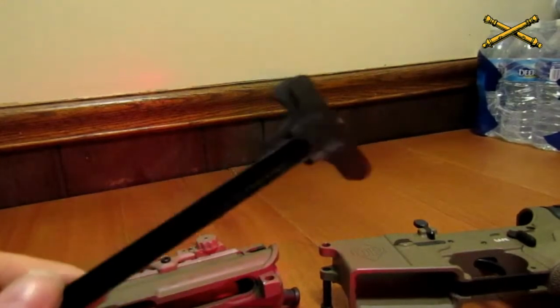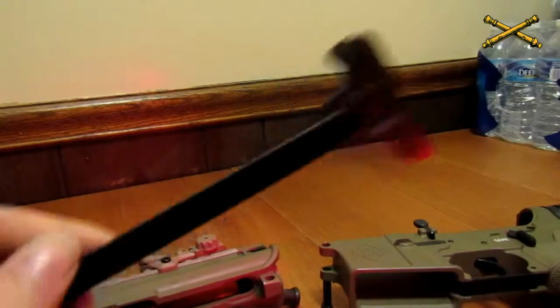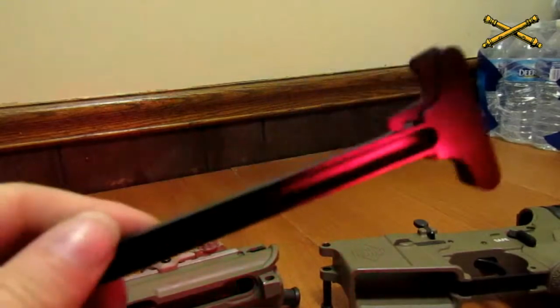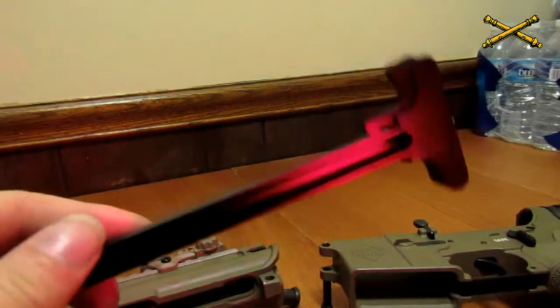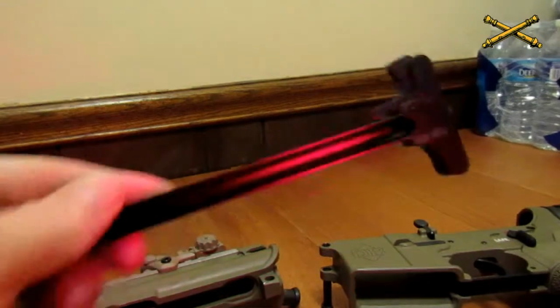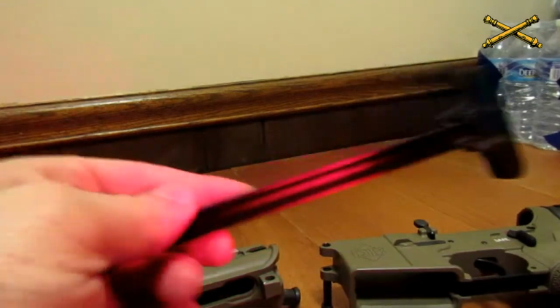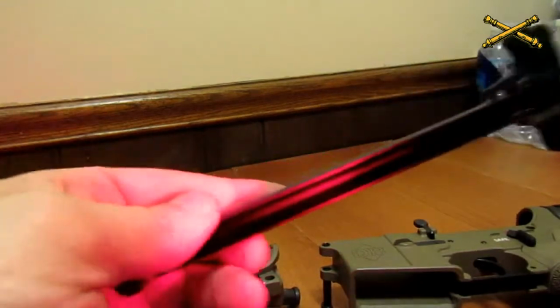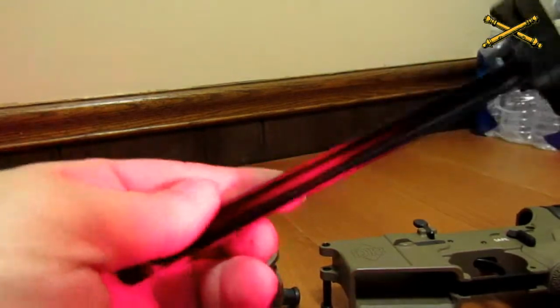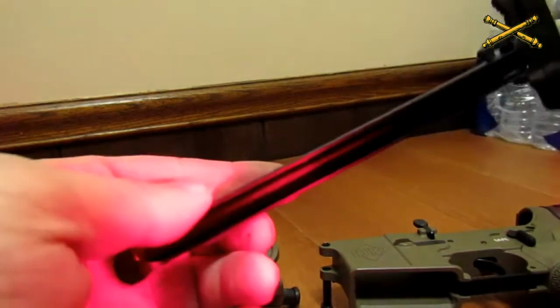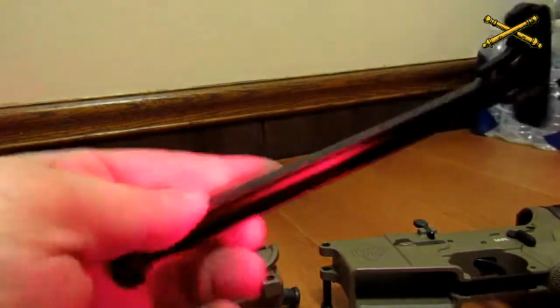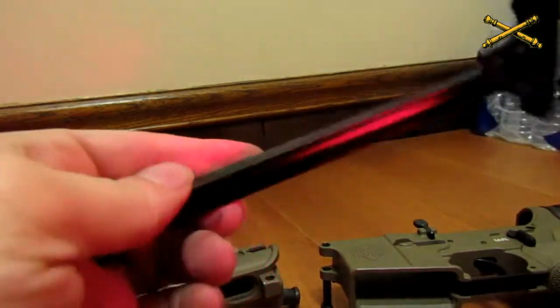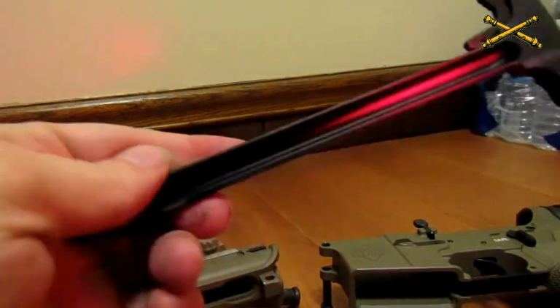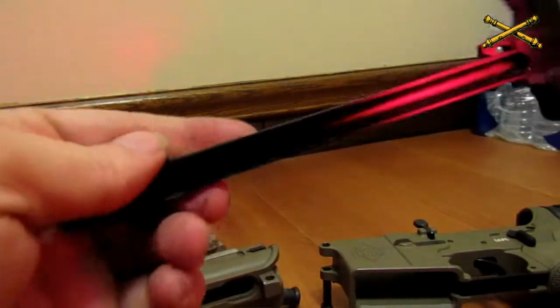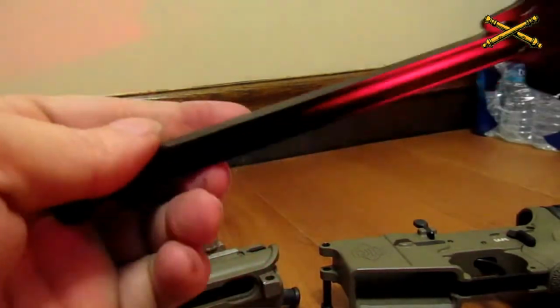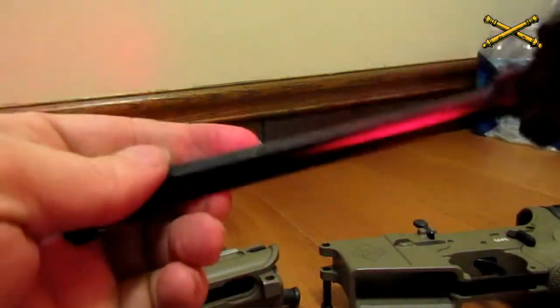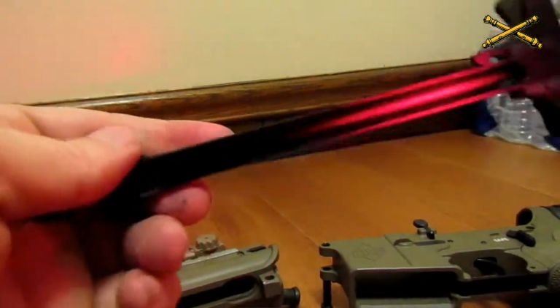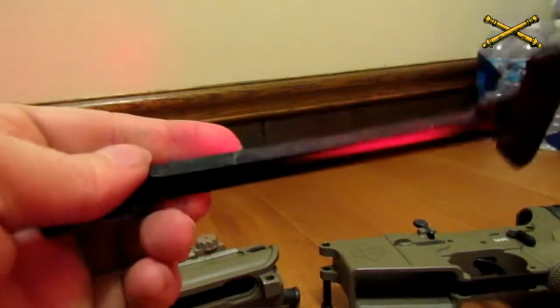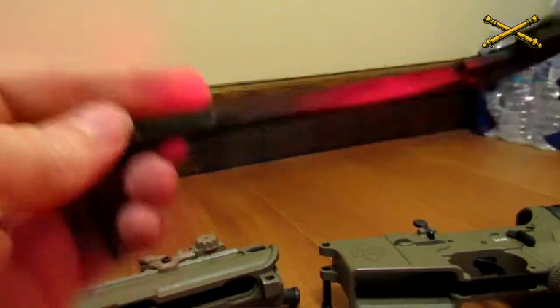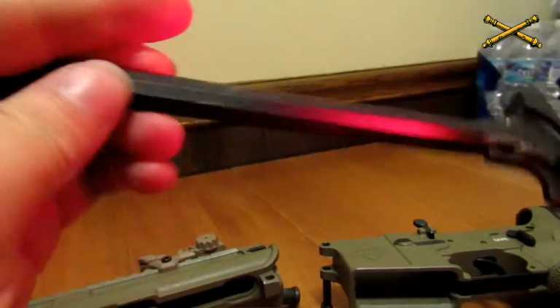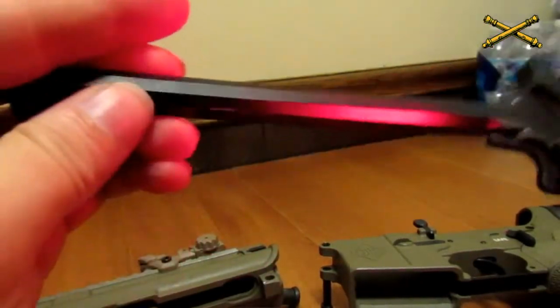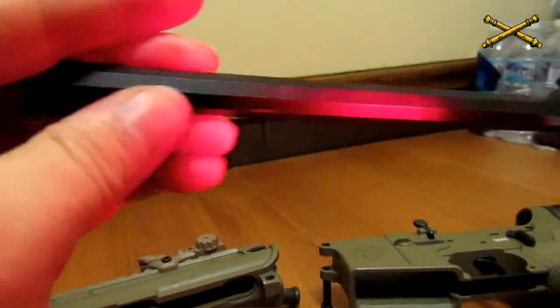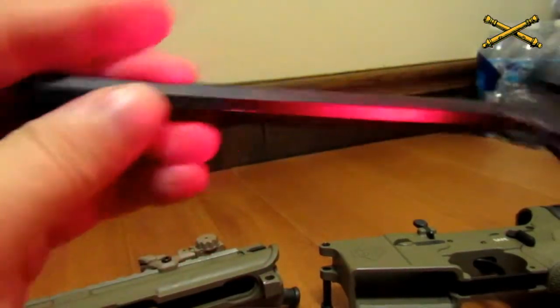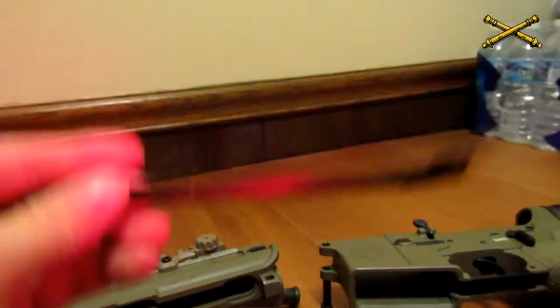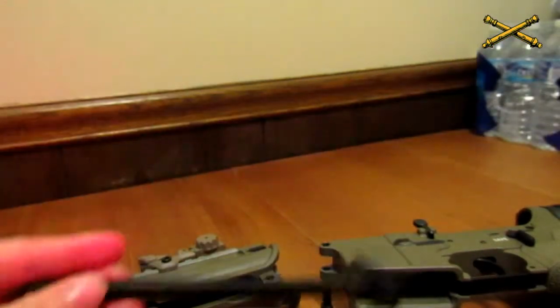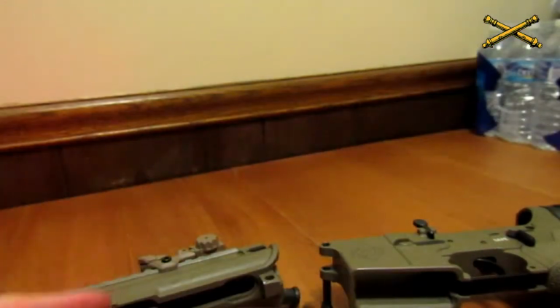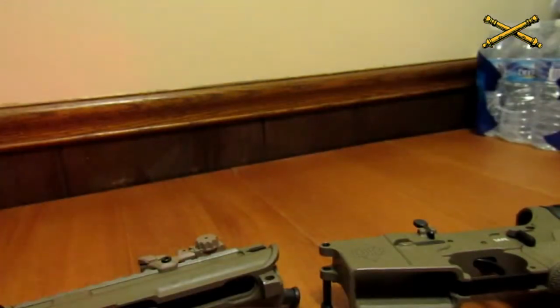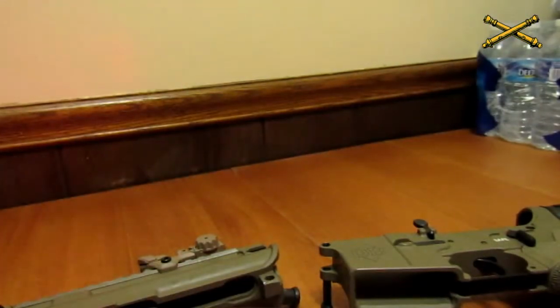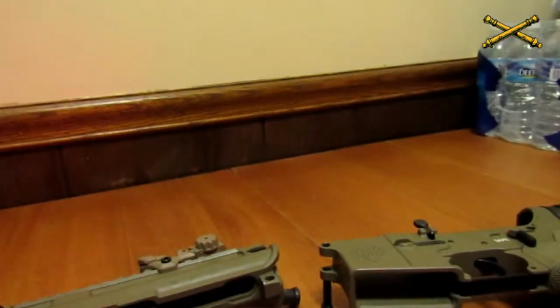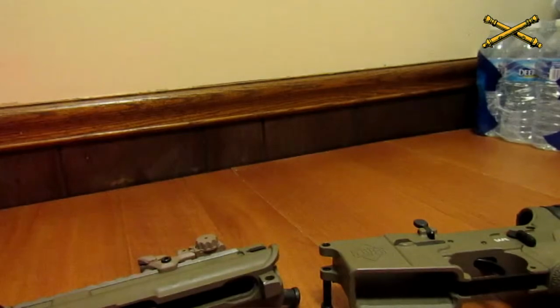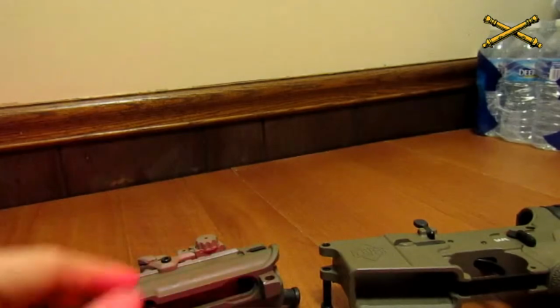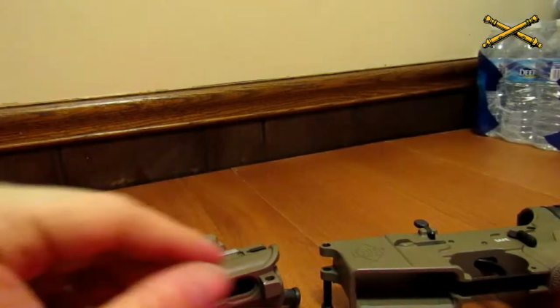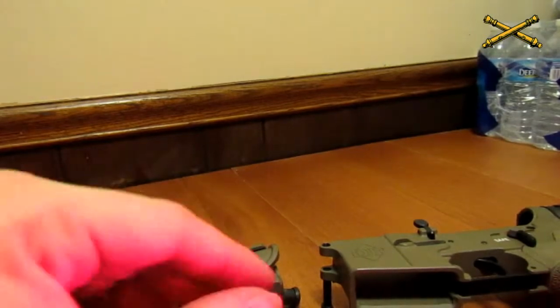For your charging handle, you just want to wipe it down, get all the dirt off of it, and that's pretty much it for that.